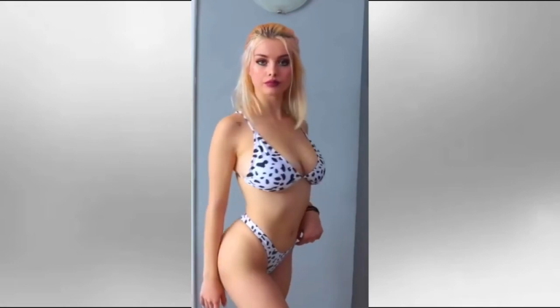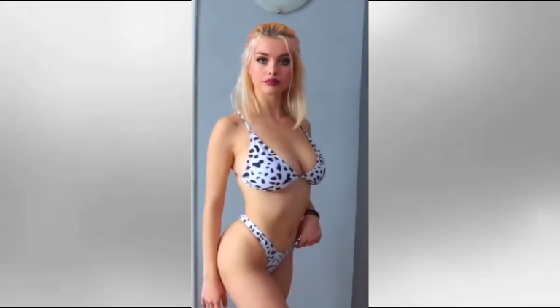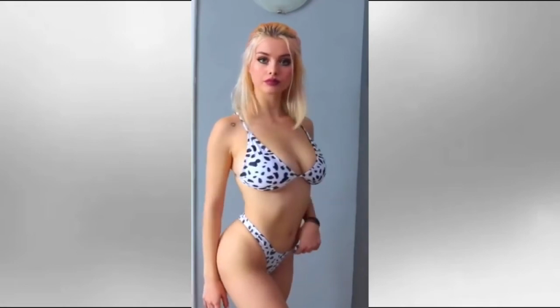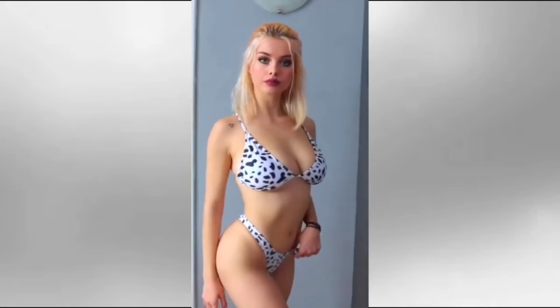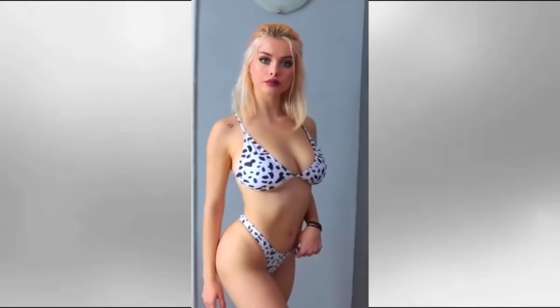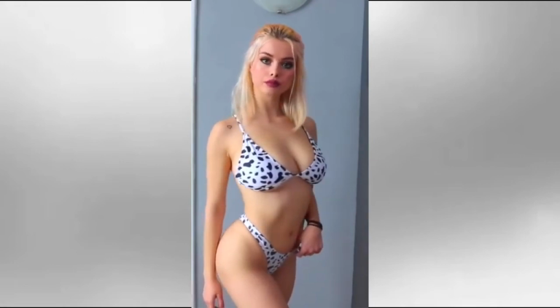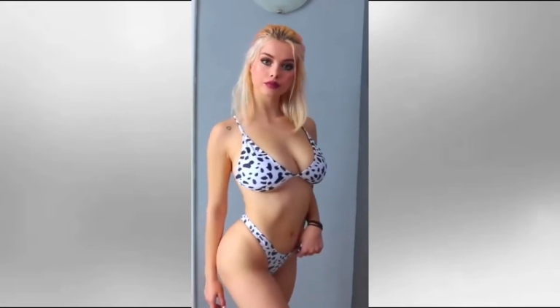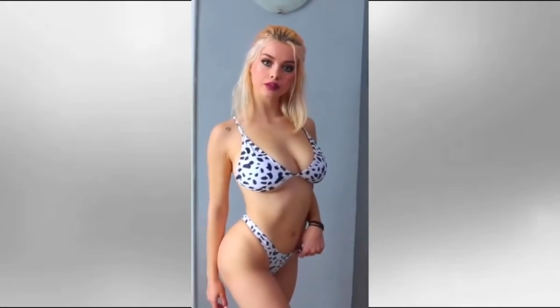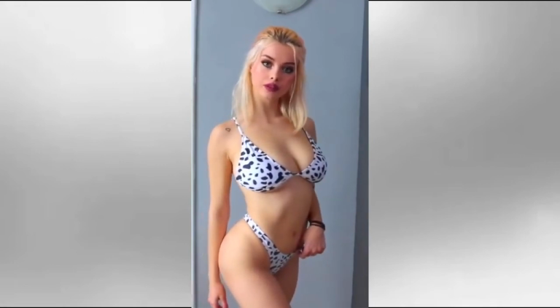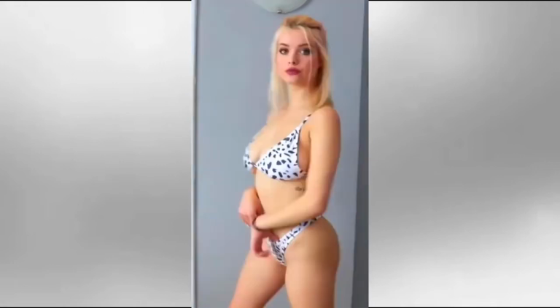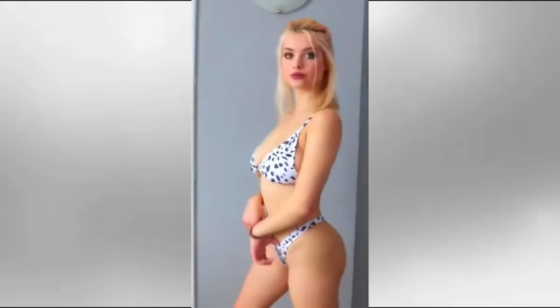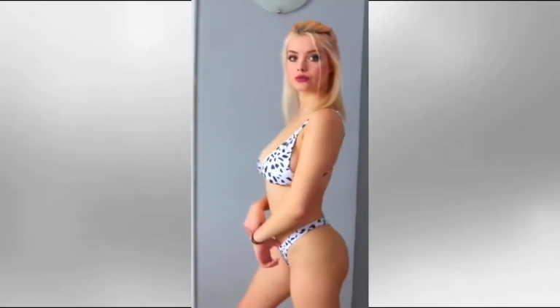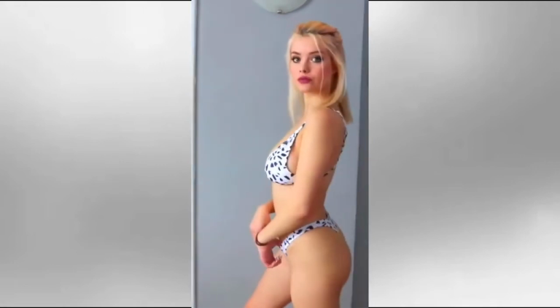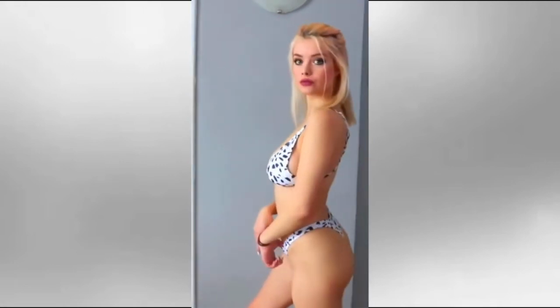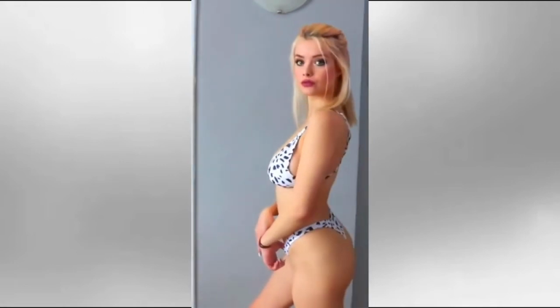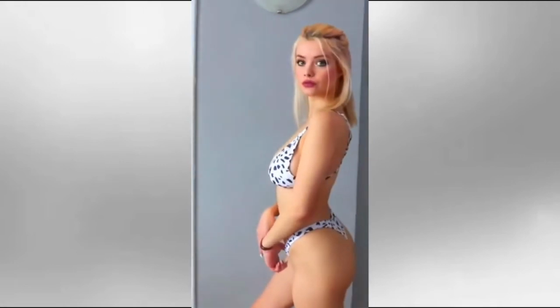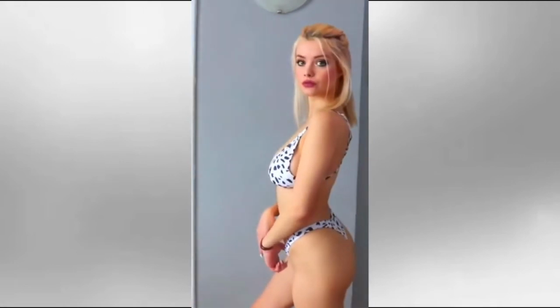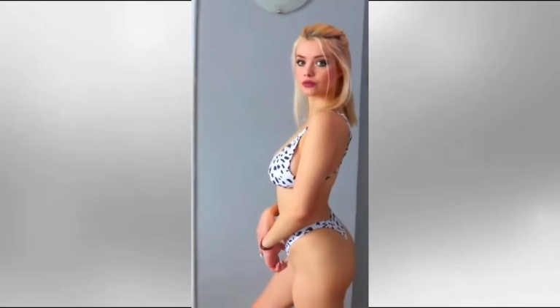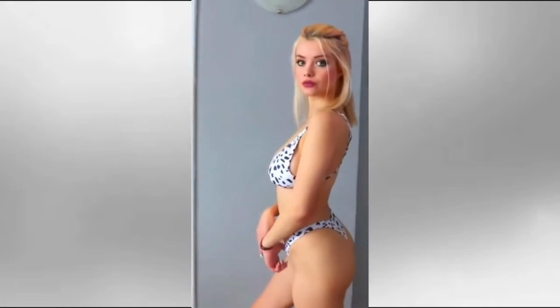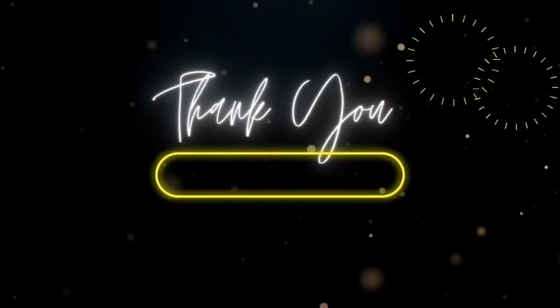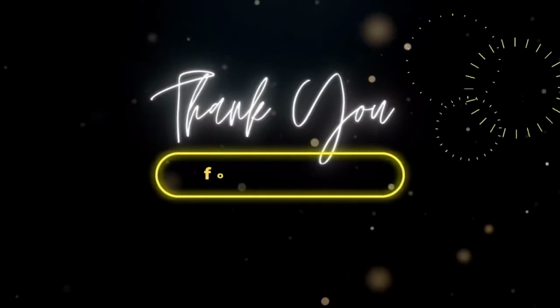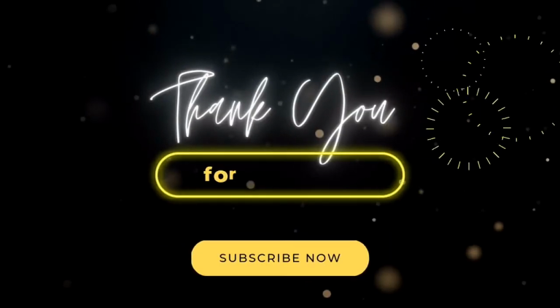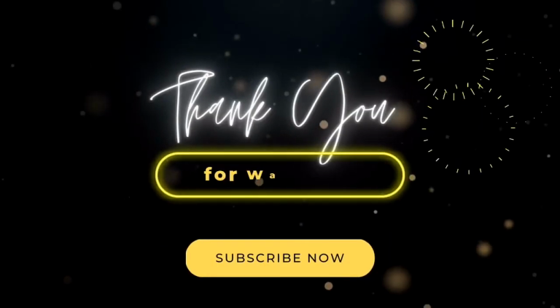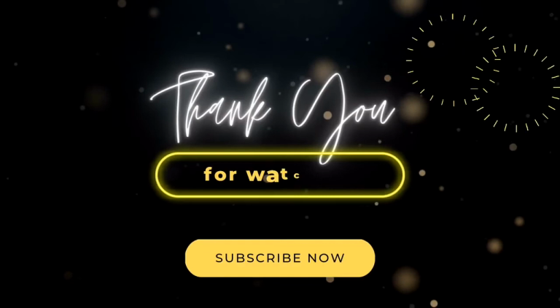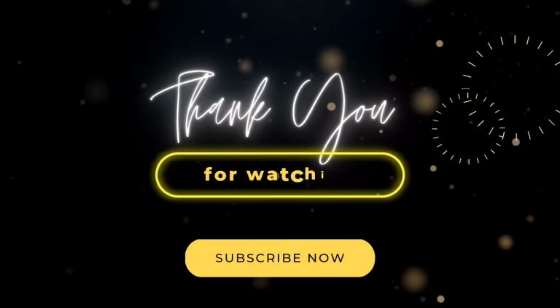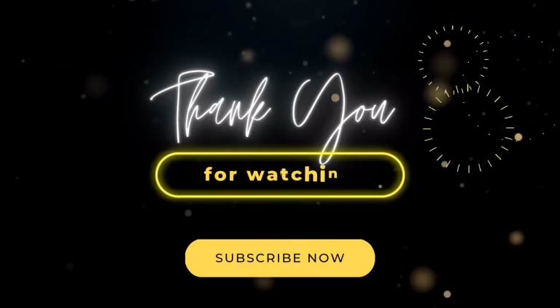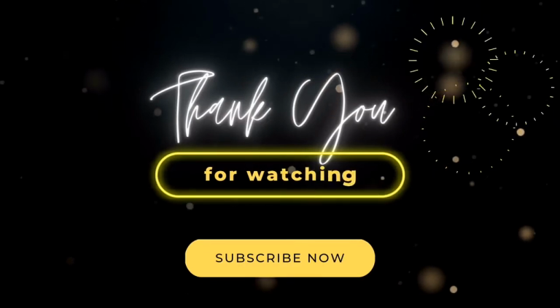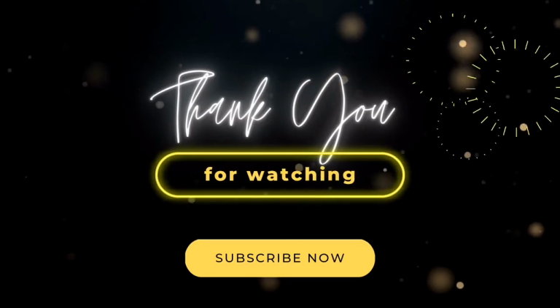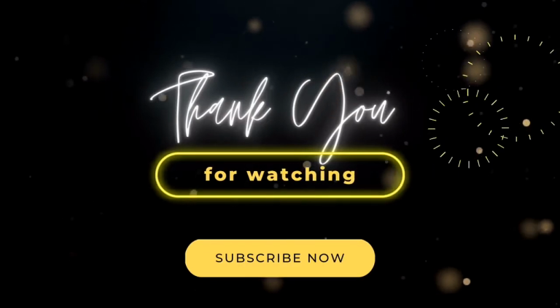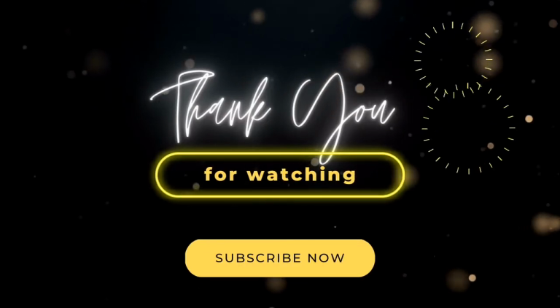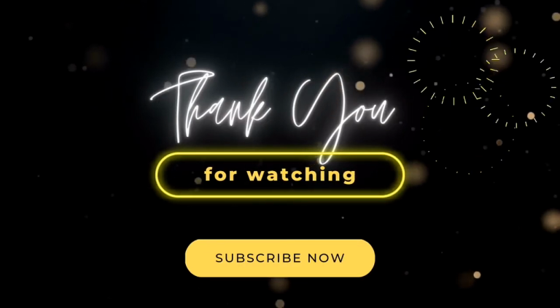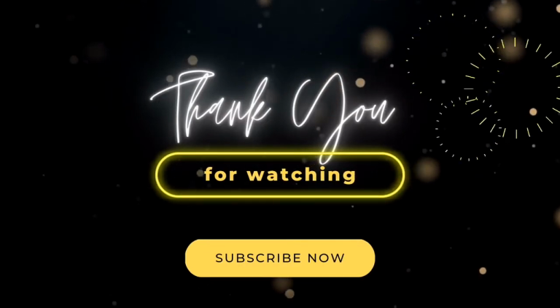I really hope you enjoyed watching this video. Like and subscribe. Thank you for watching.